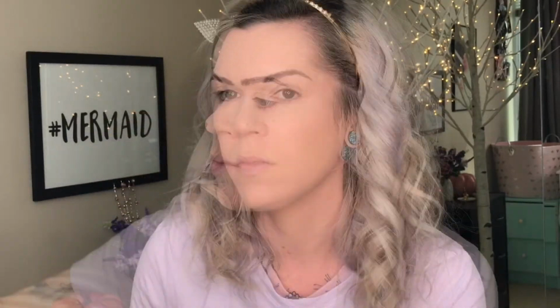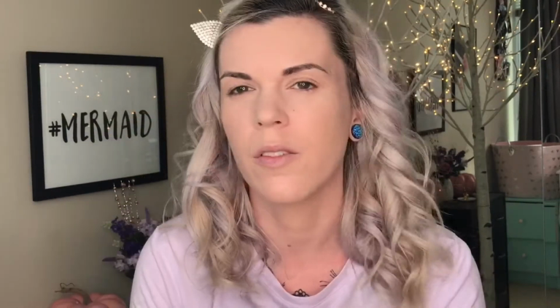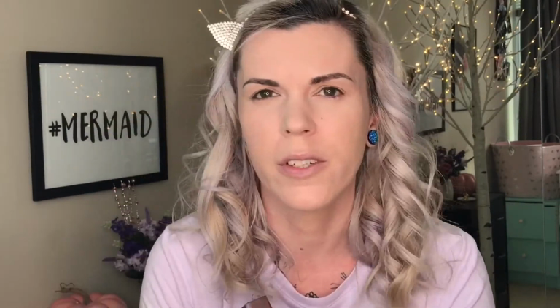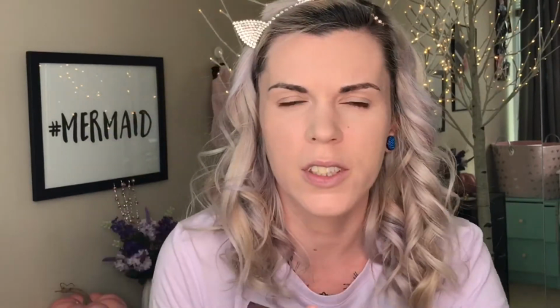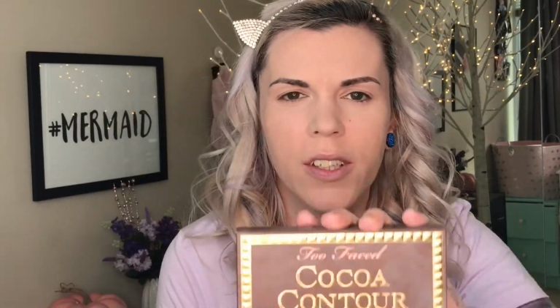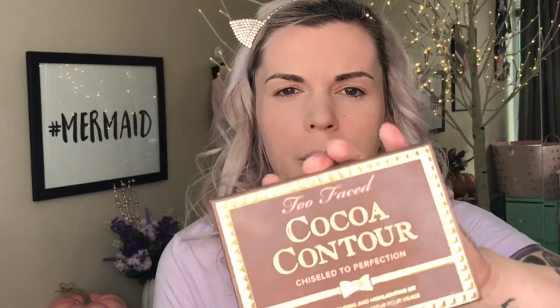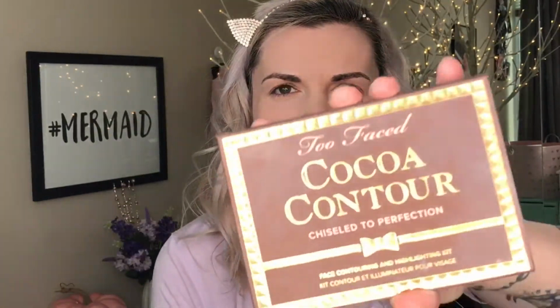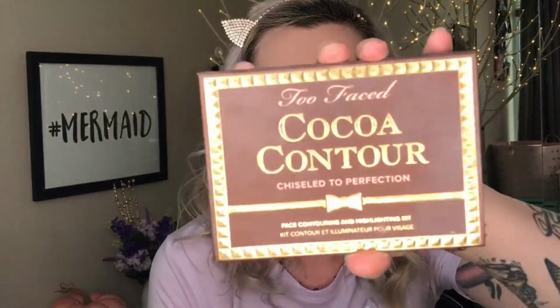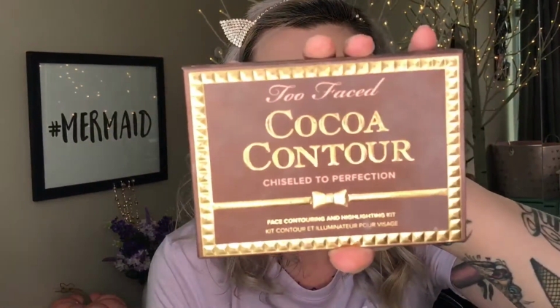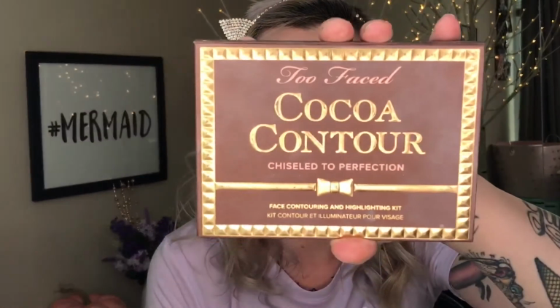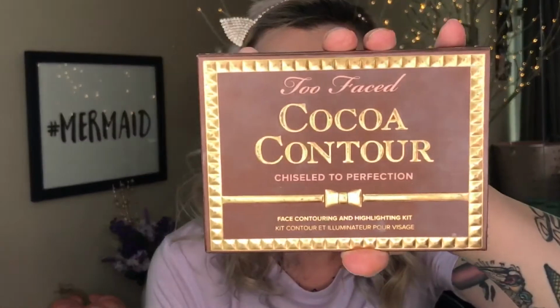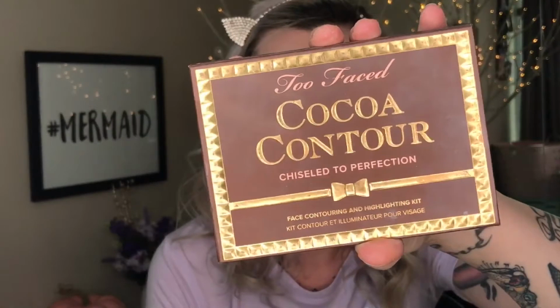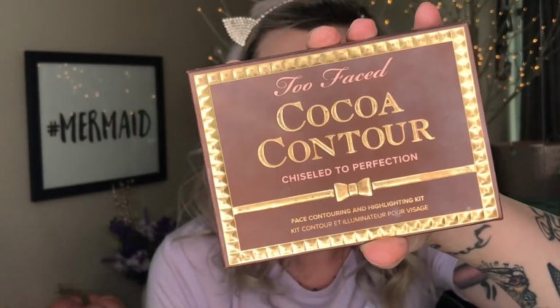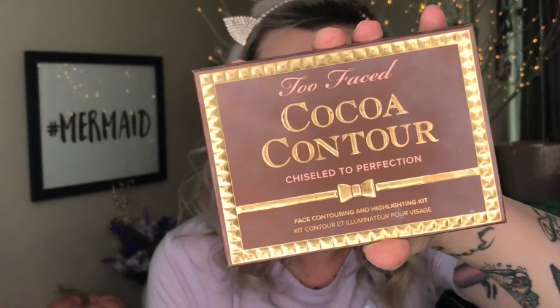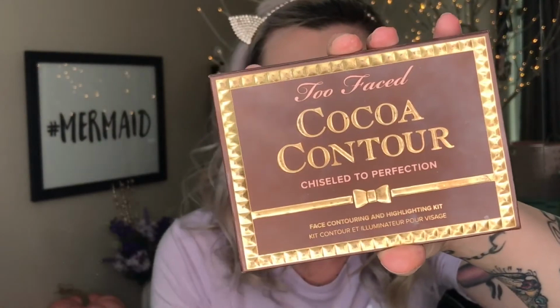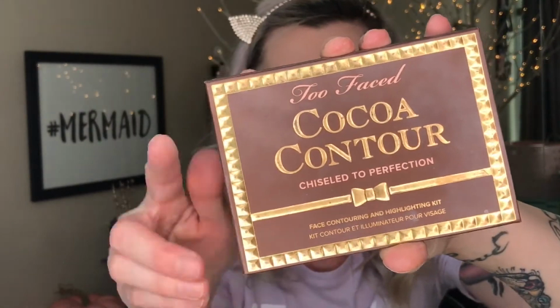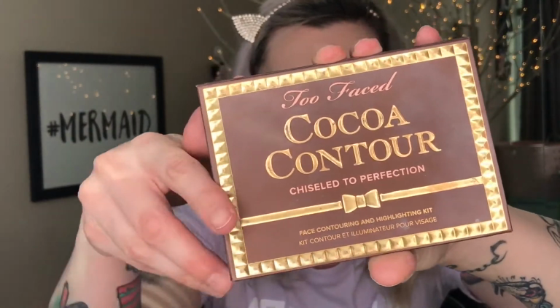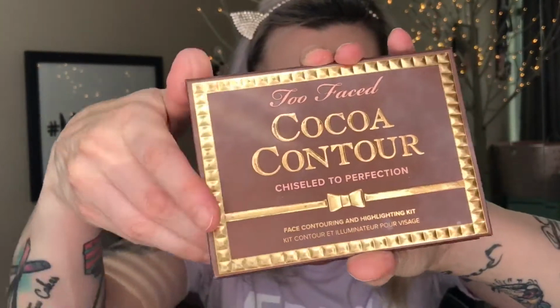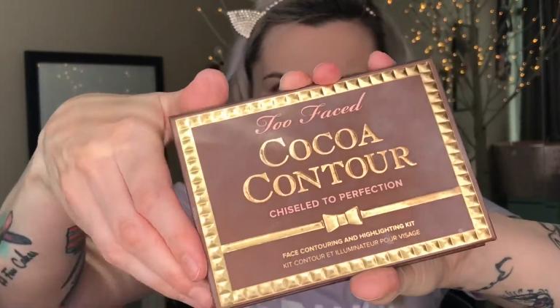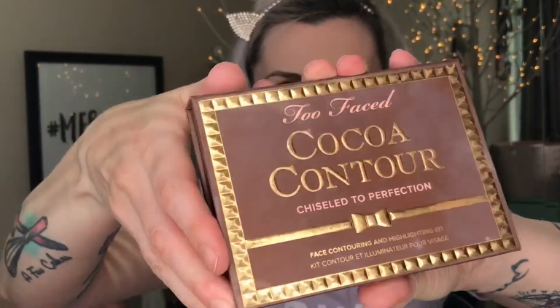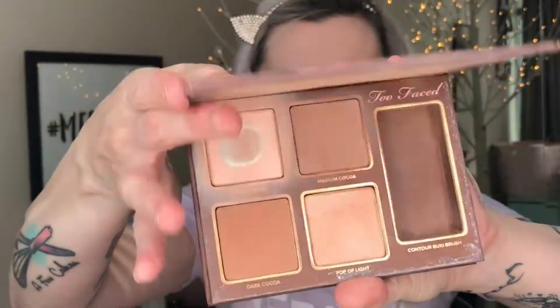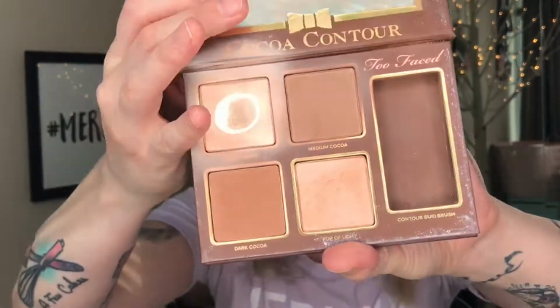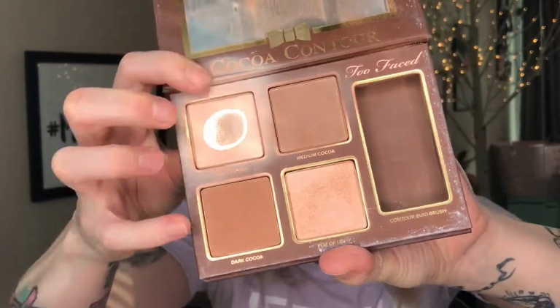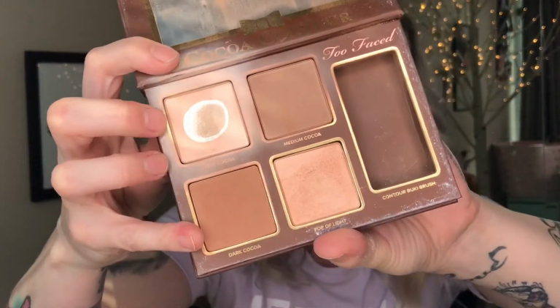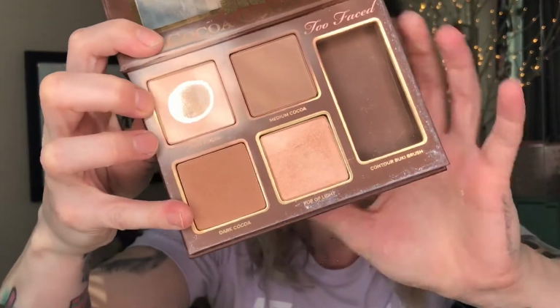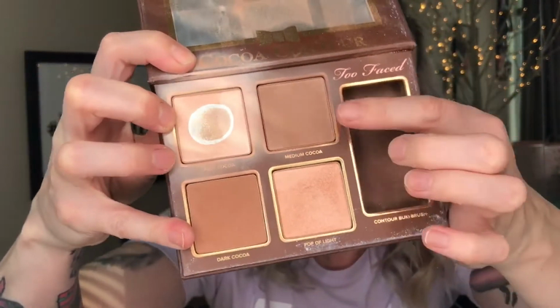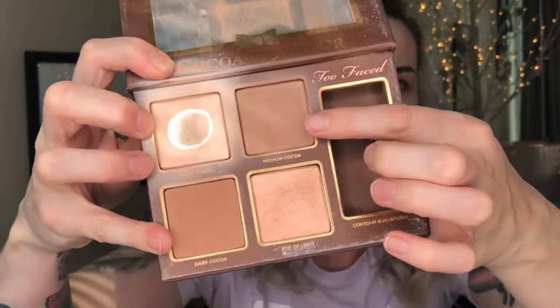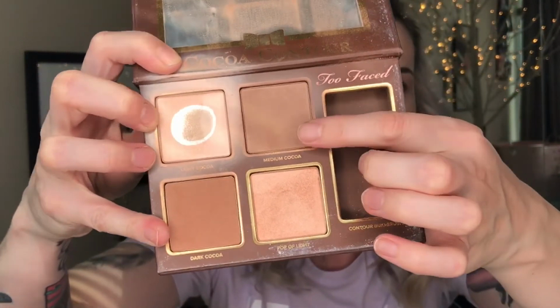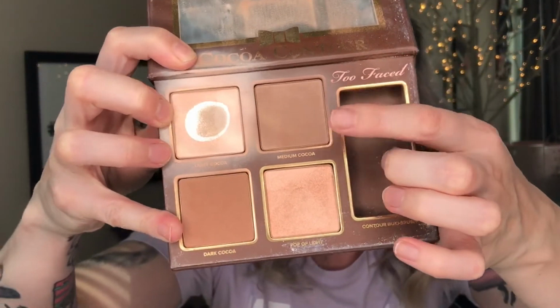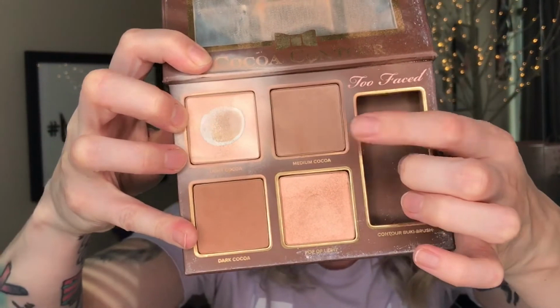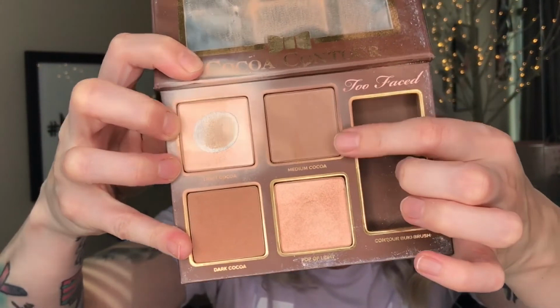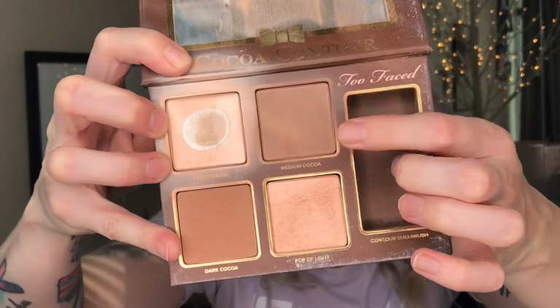For contour I'm going to be using the Too Faced Cocoa Contour kit and I like to use the shade Medium Cocoa.